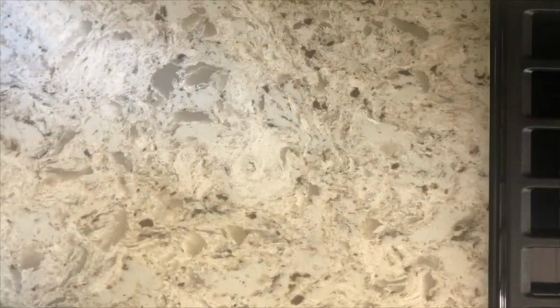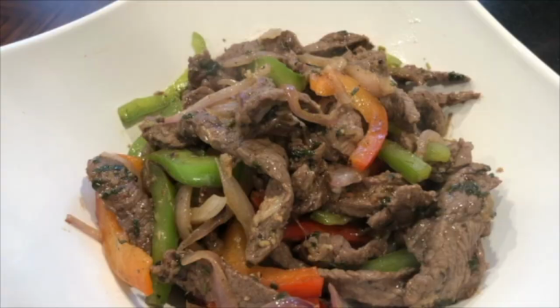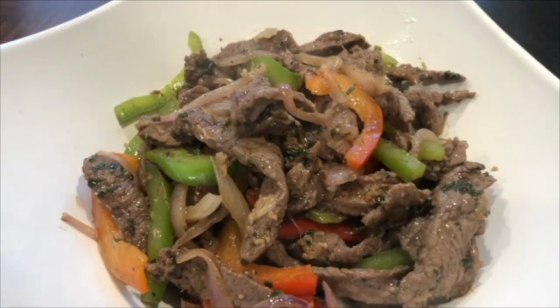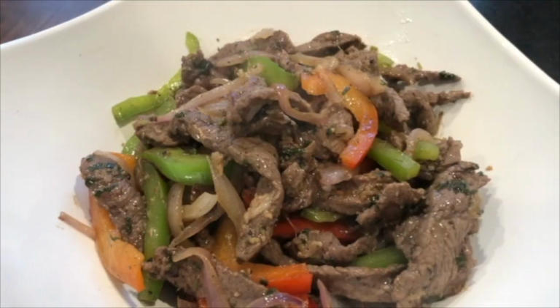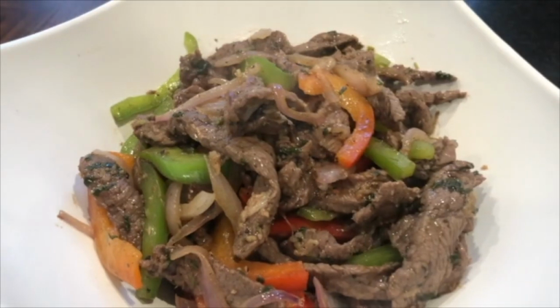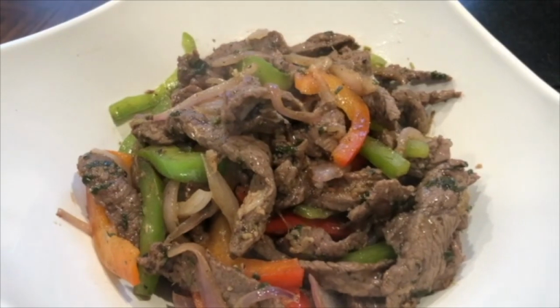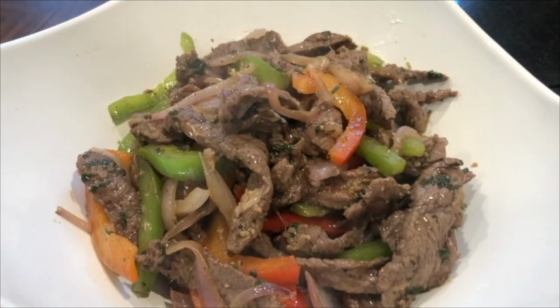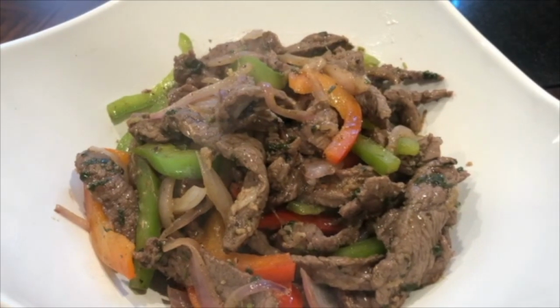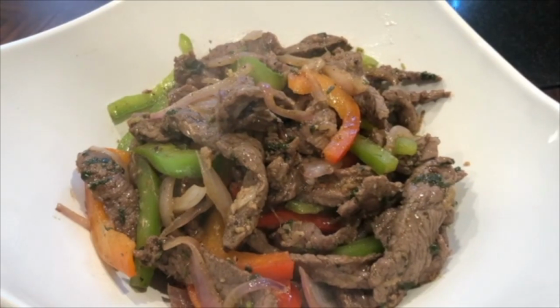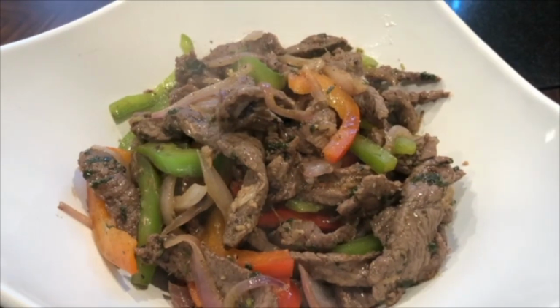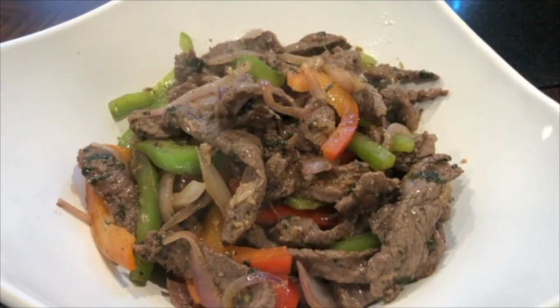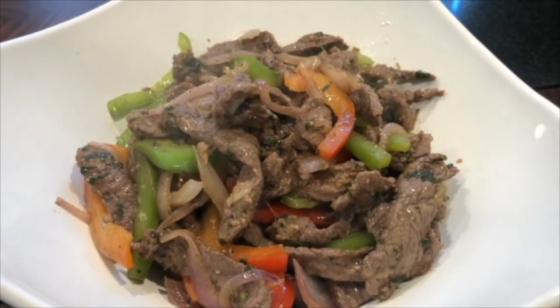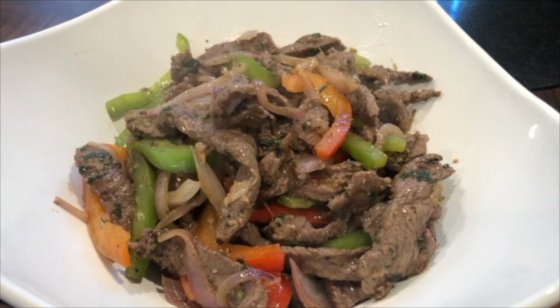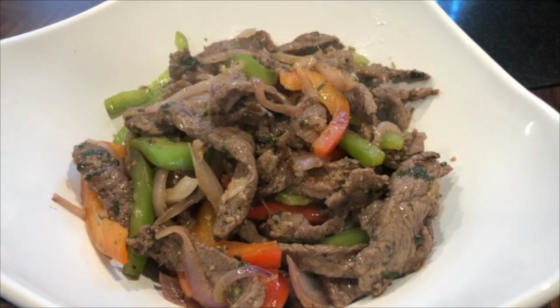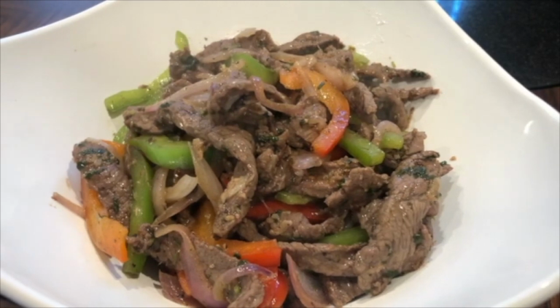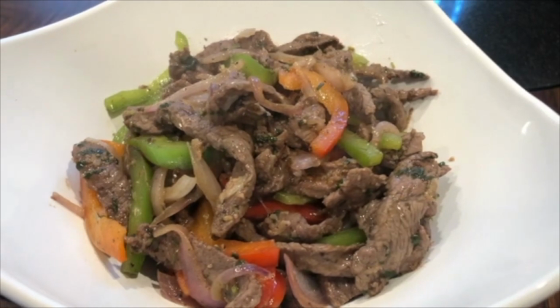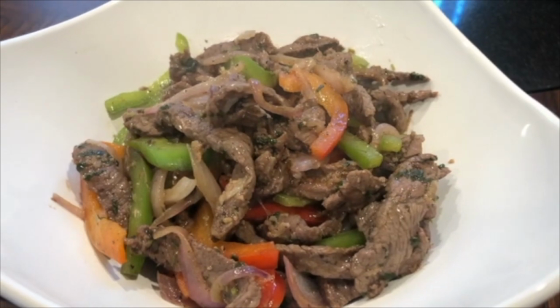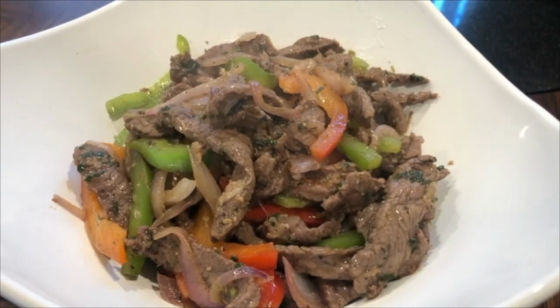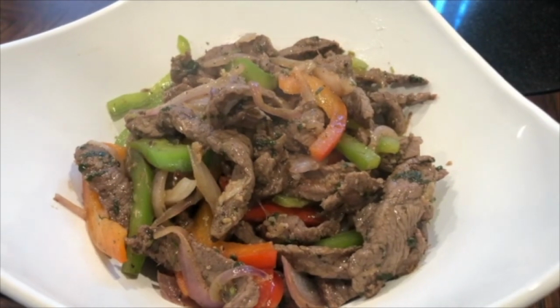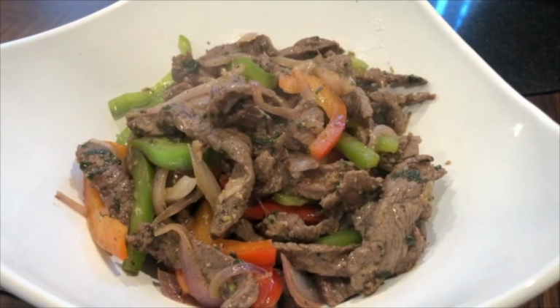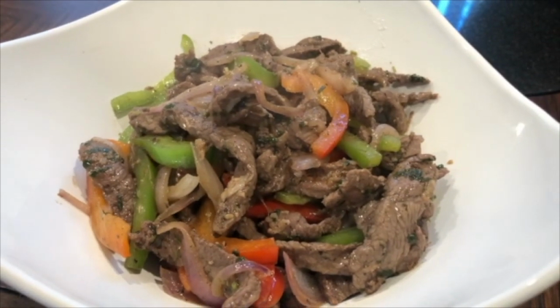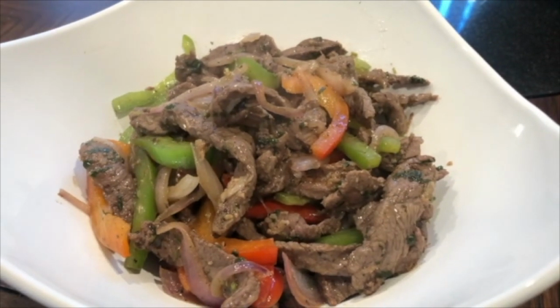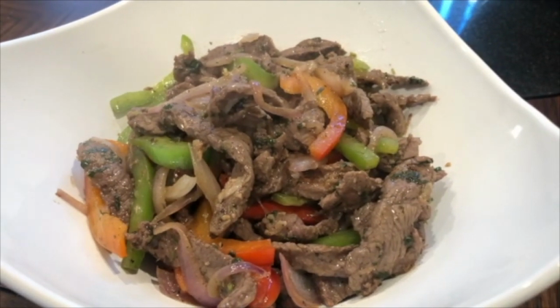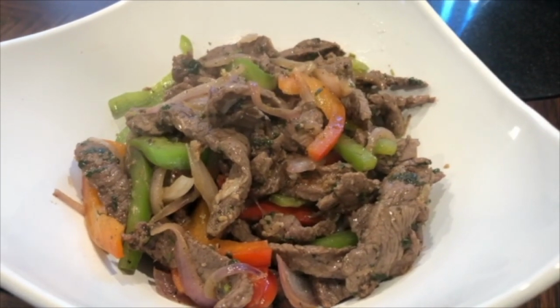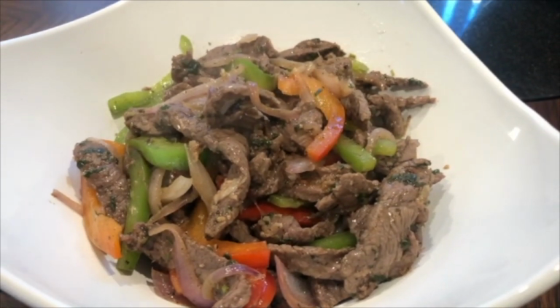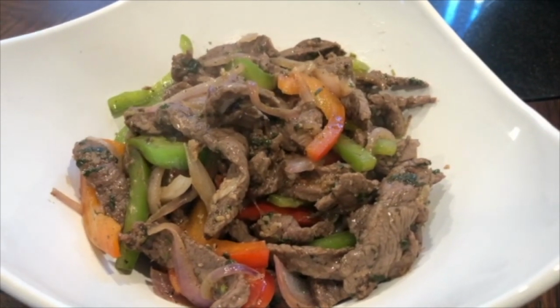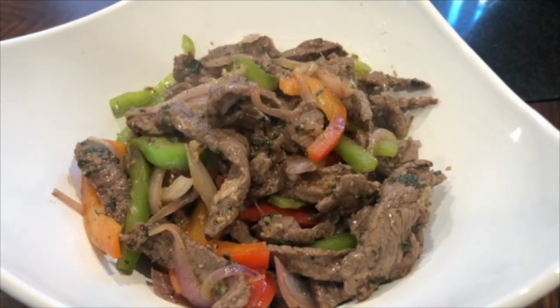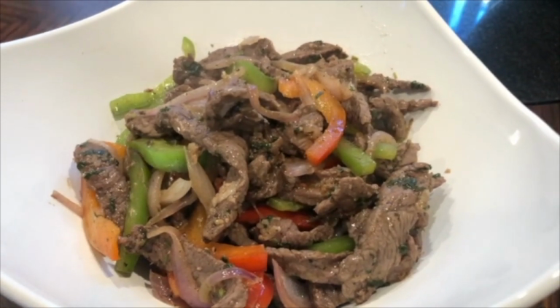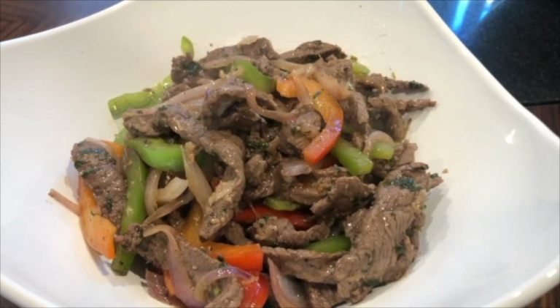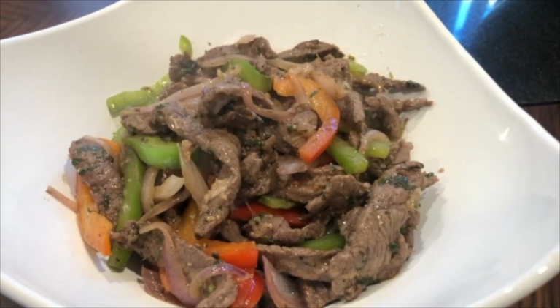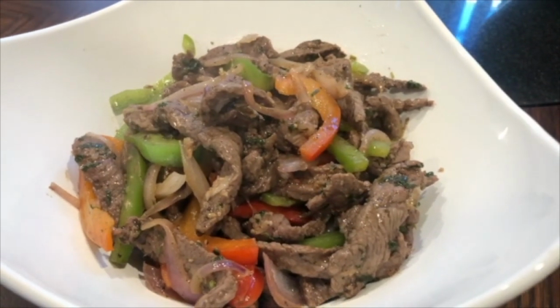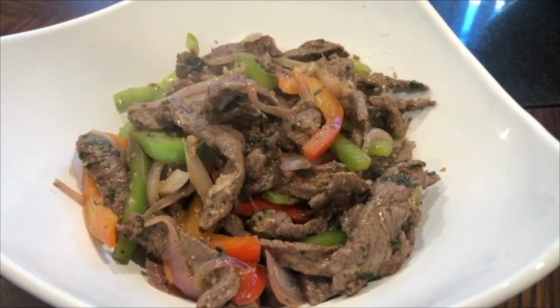Hello everyone! Today I'm going to be teaching you how to make coriander beef.